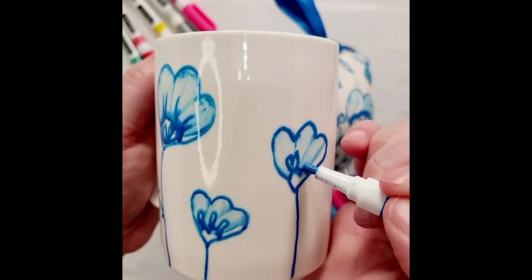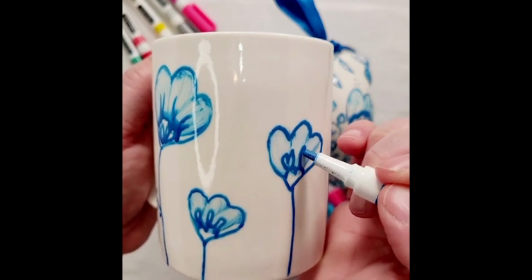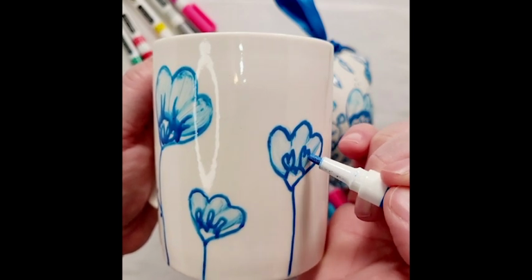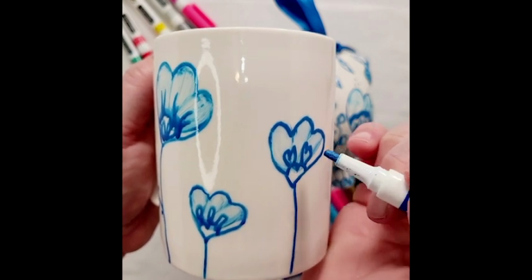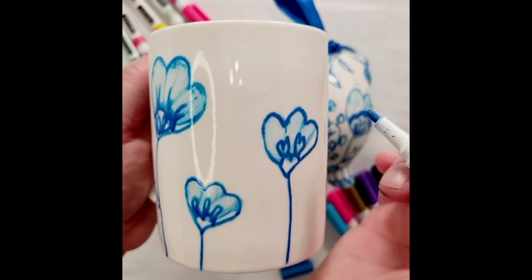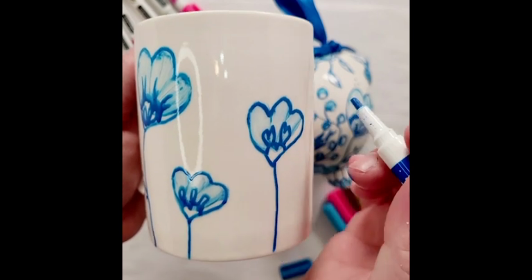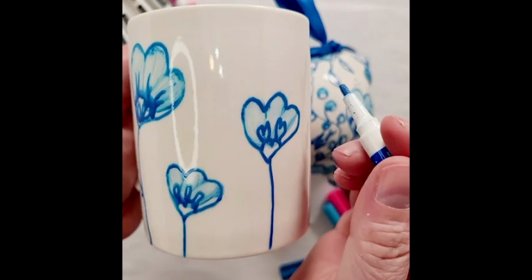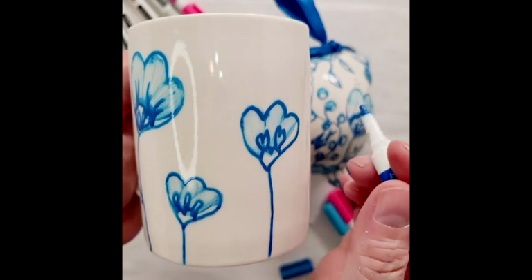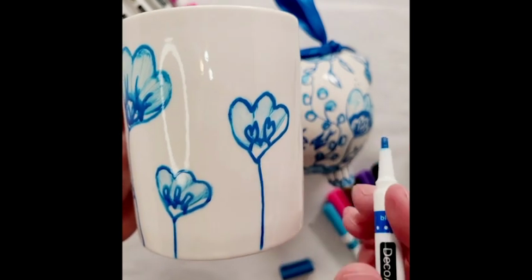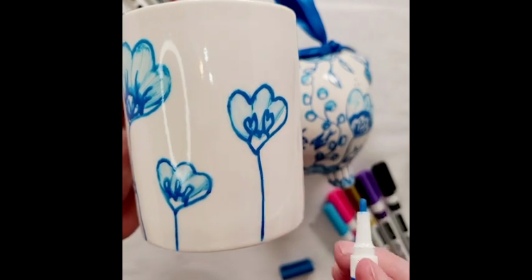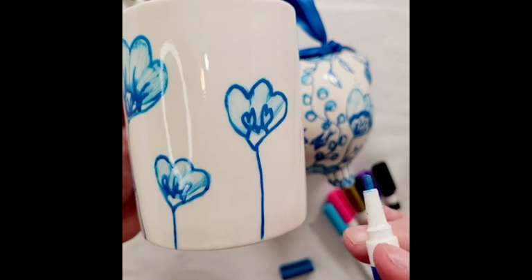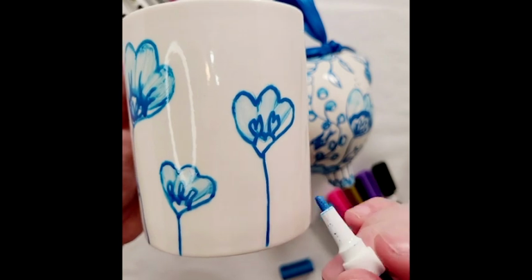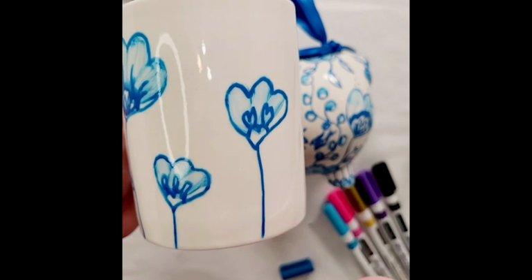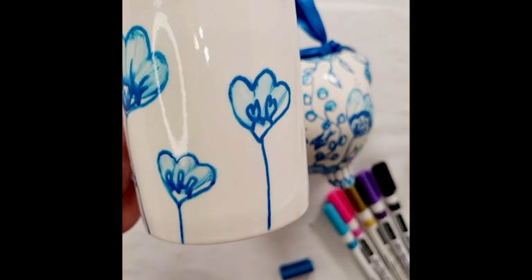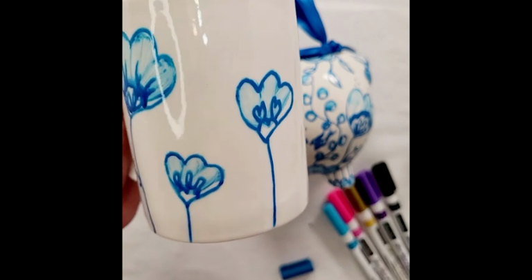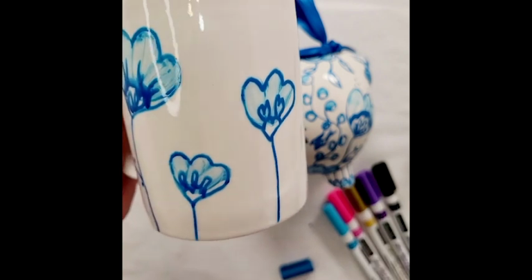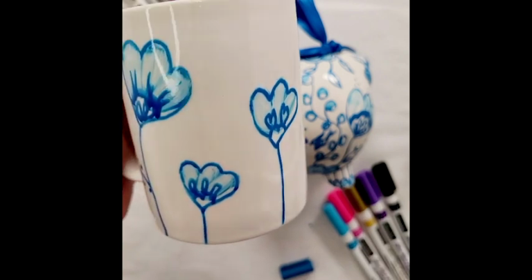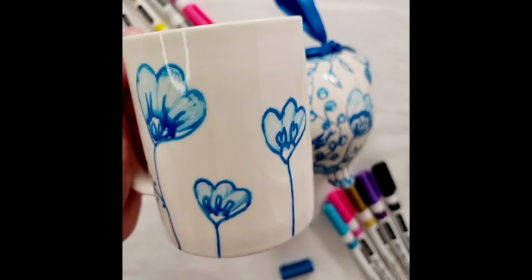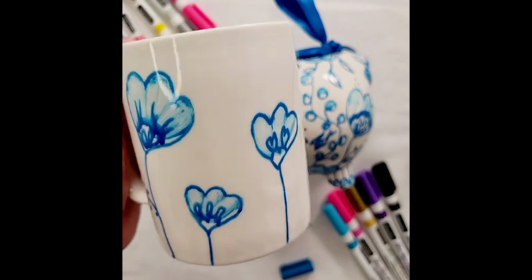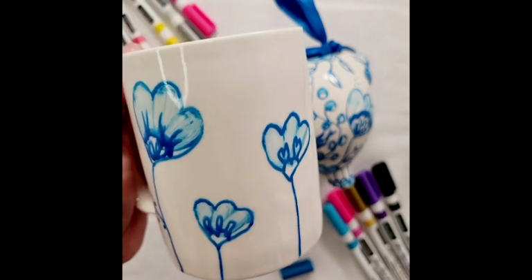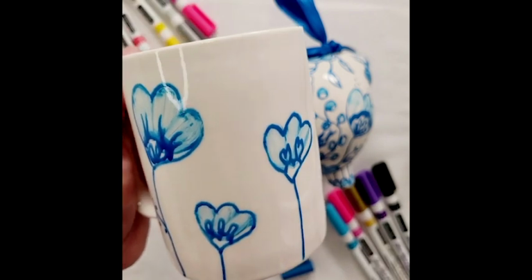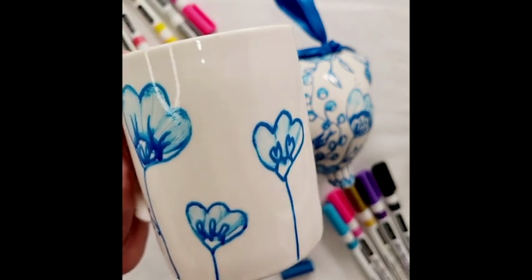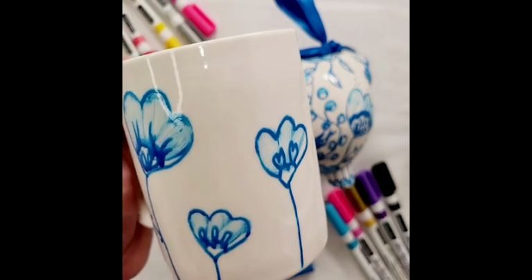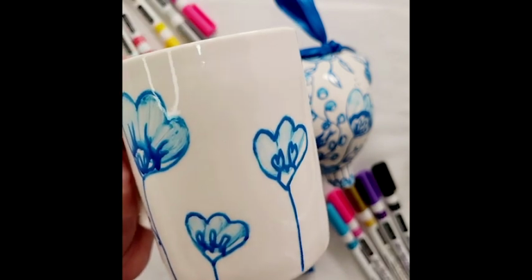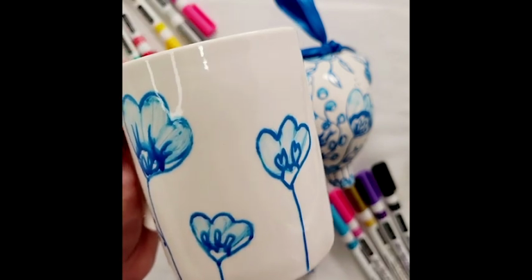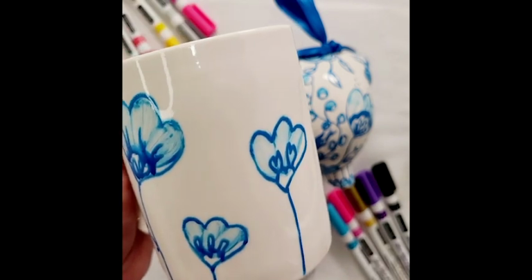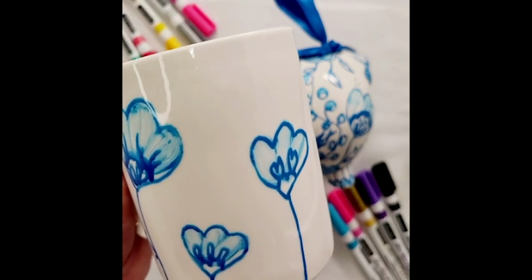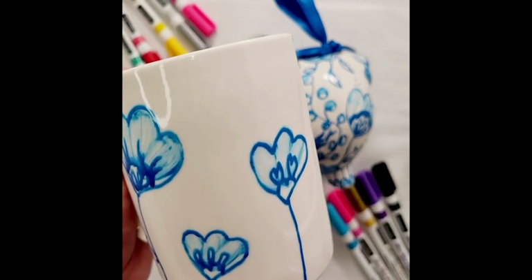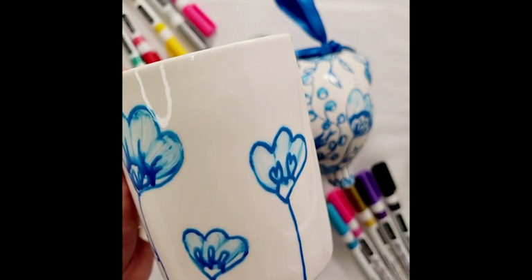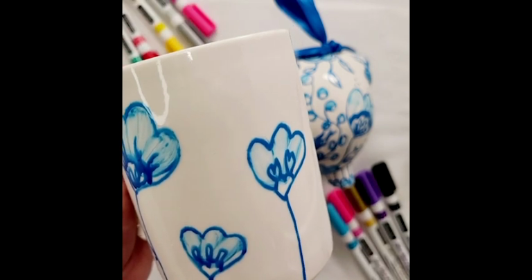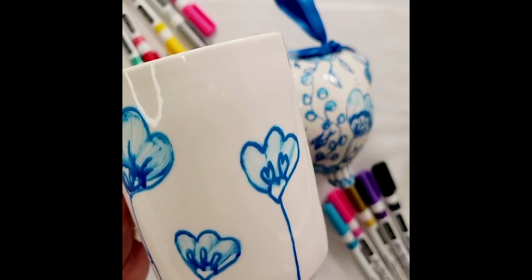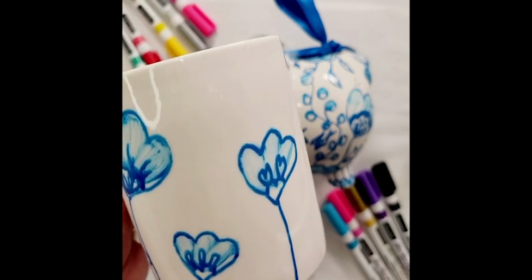You can freehand it or find a design you really like. Hope you all try this tip. See you tomorrow. Have fun!